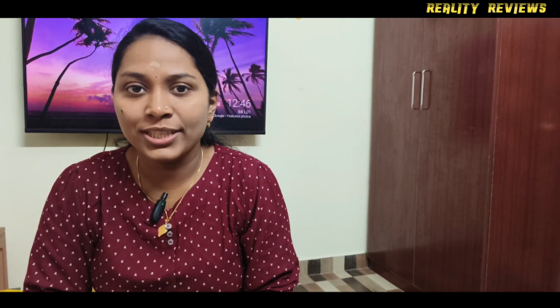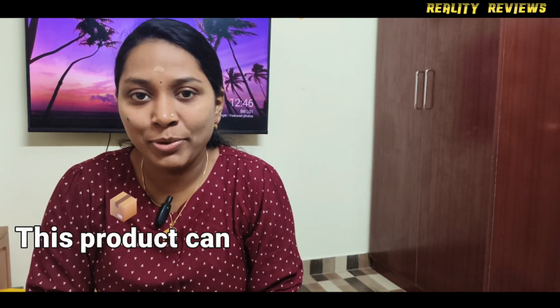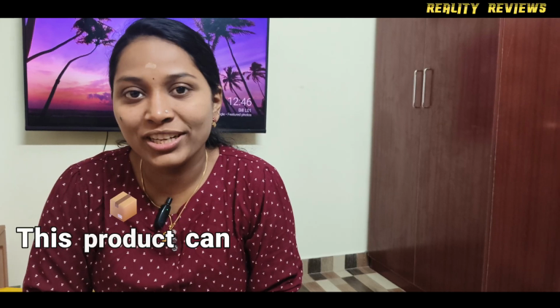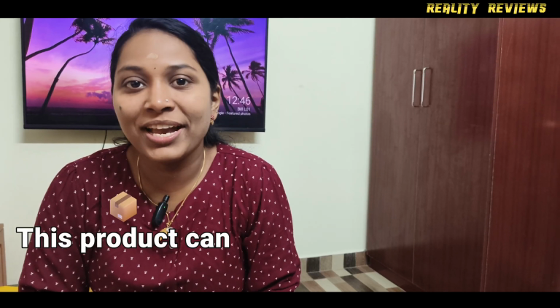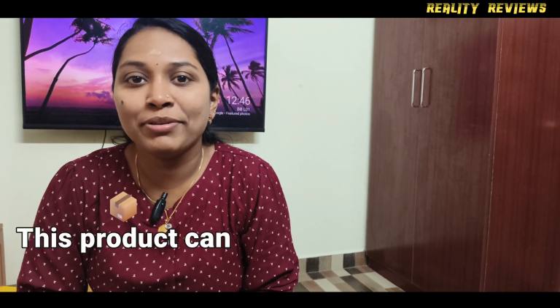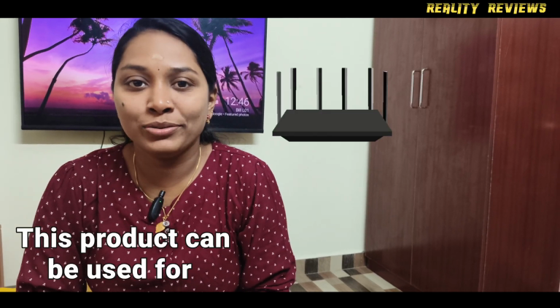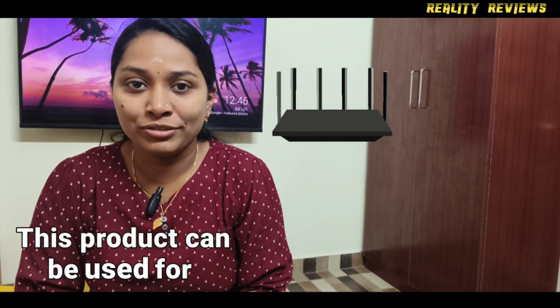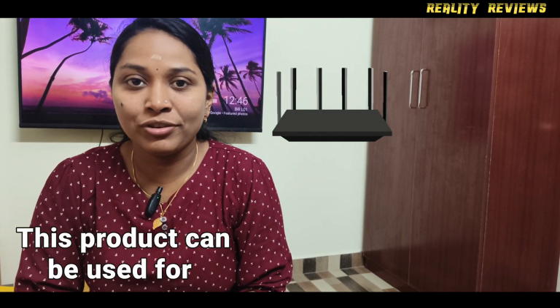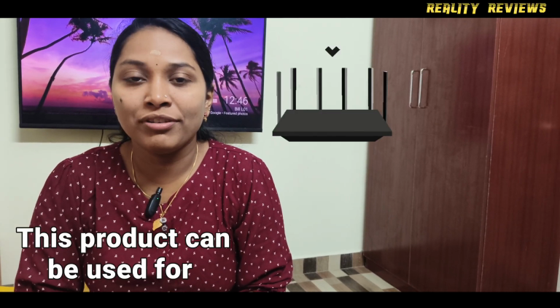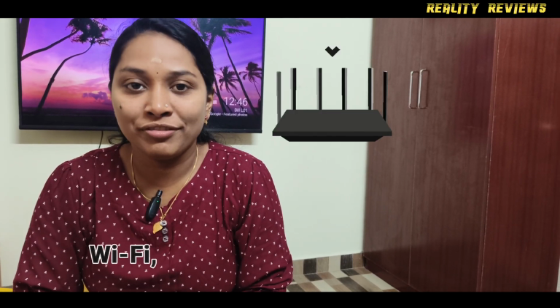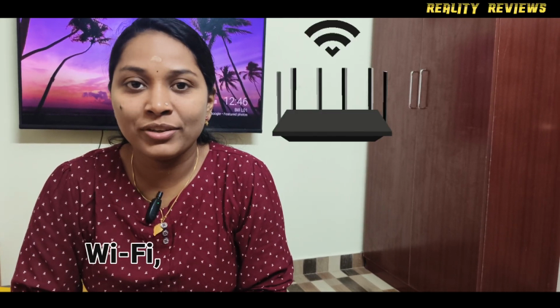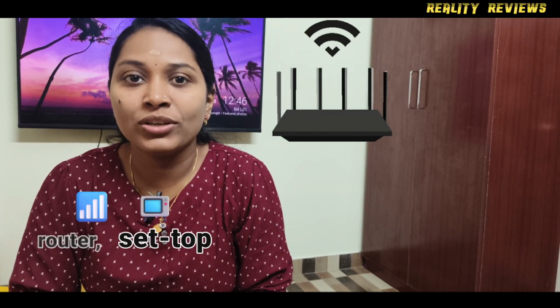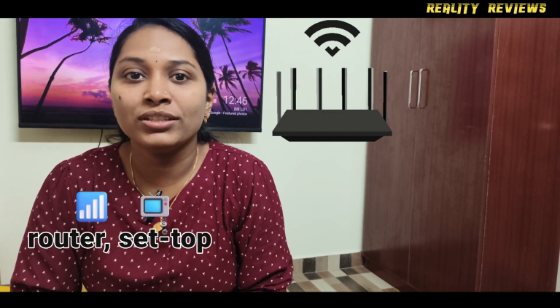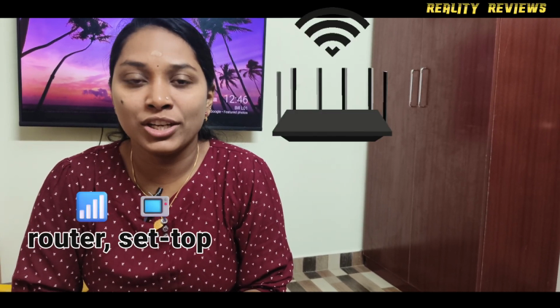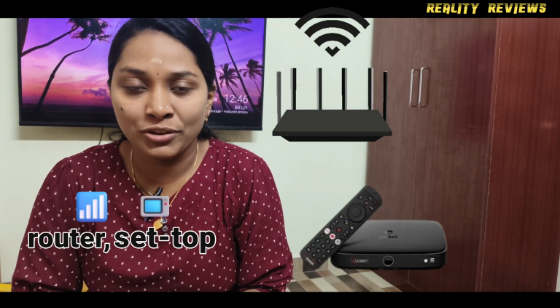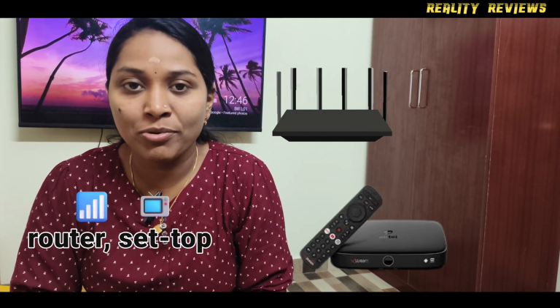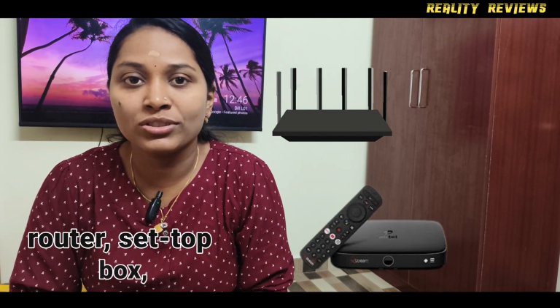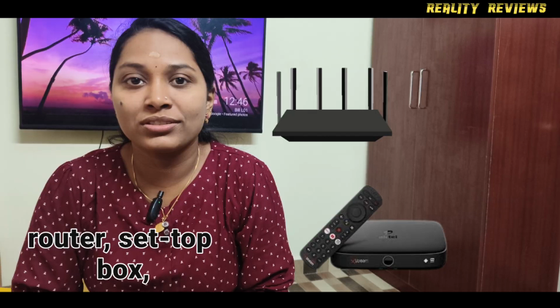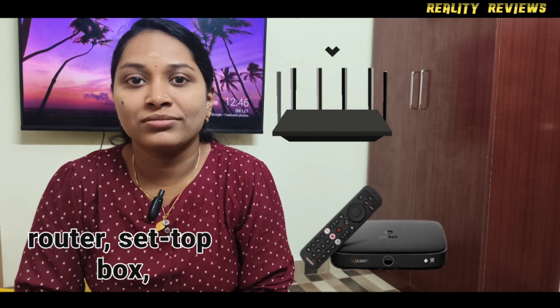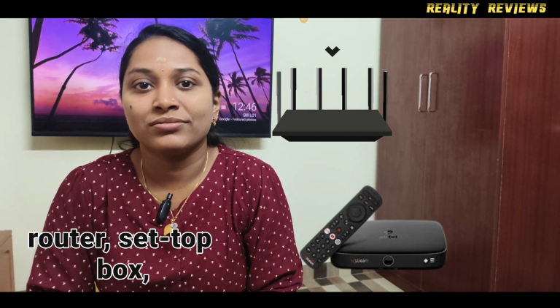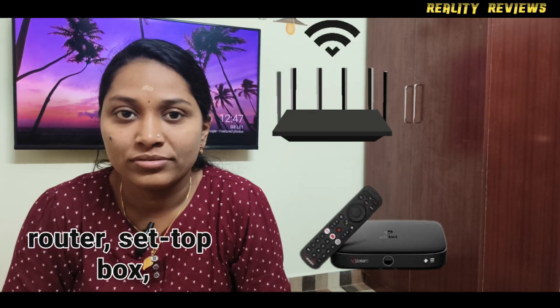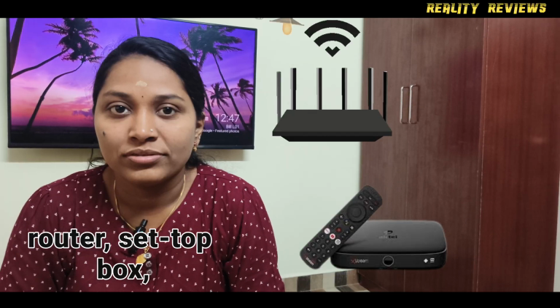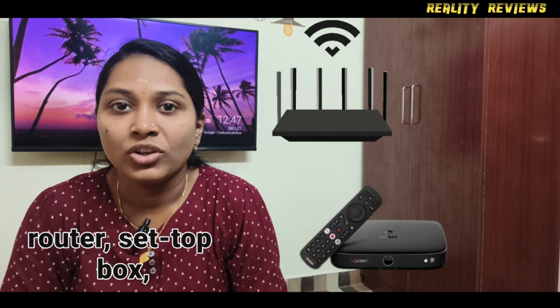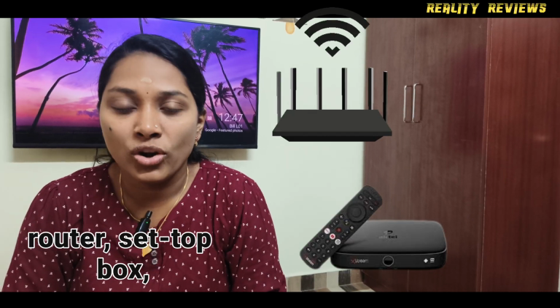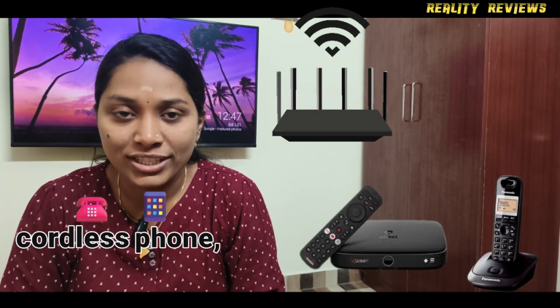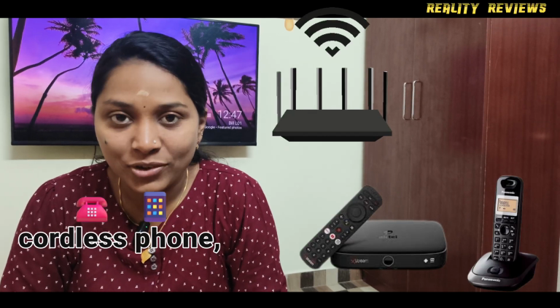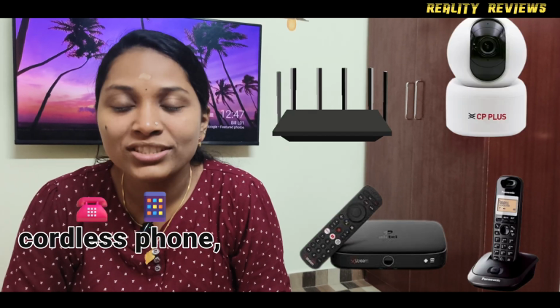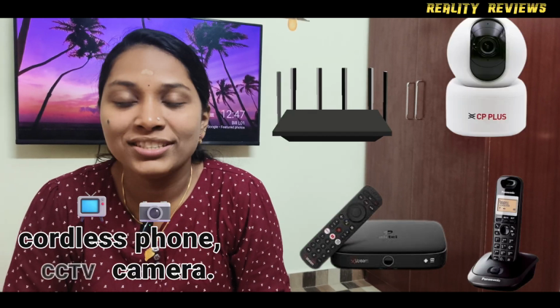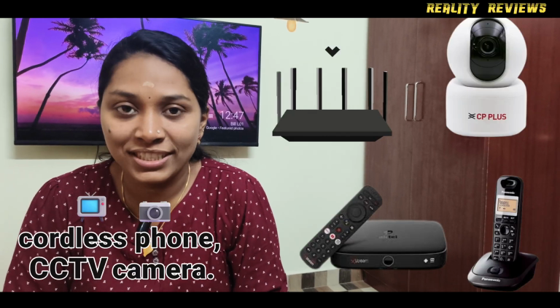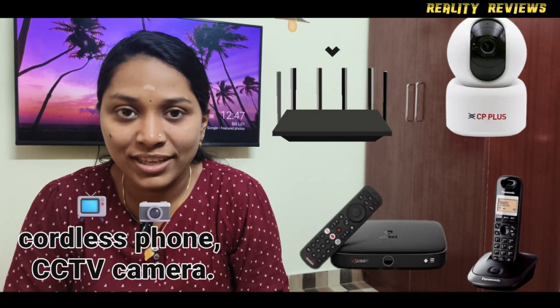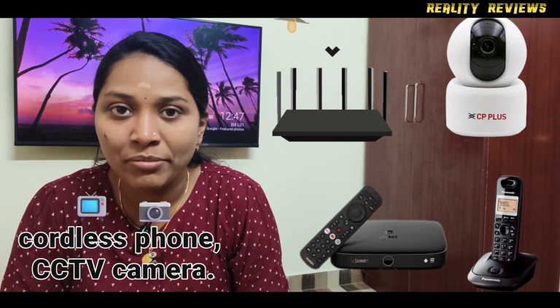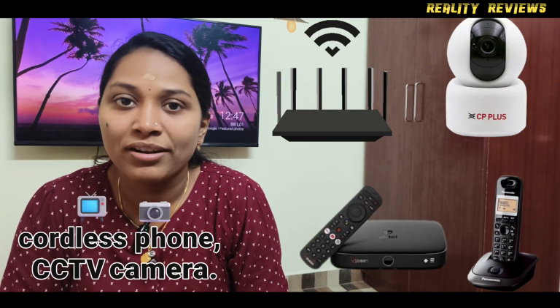This product can be used for Wi-Fi router, set-top box, cordless phone, and CCTV camera.